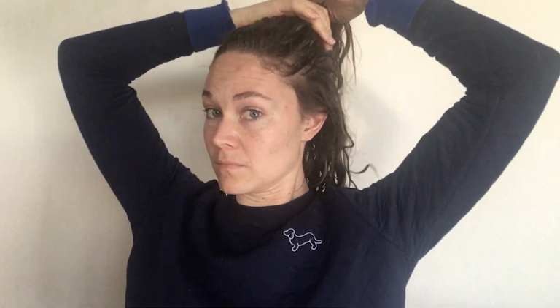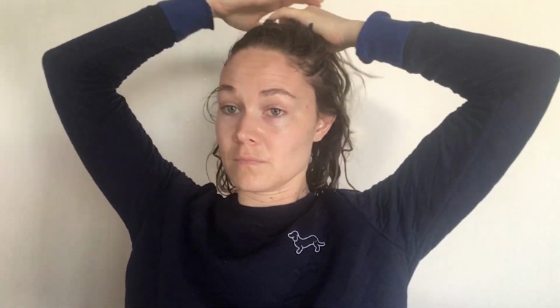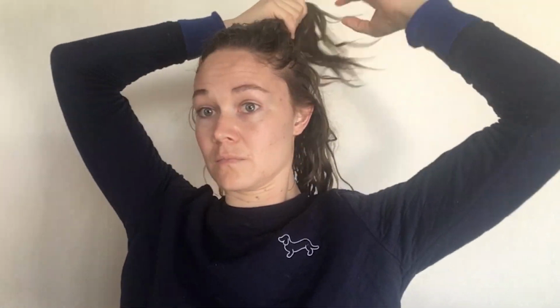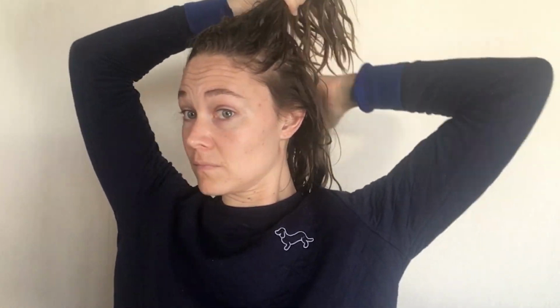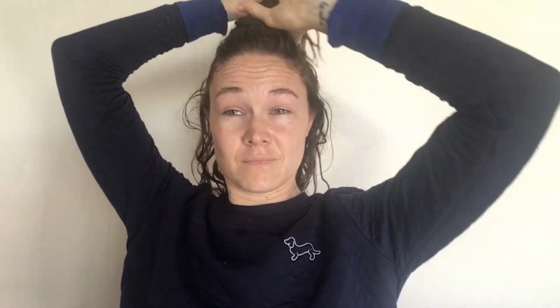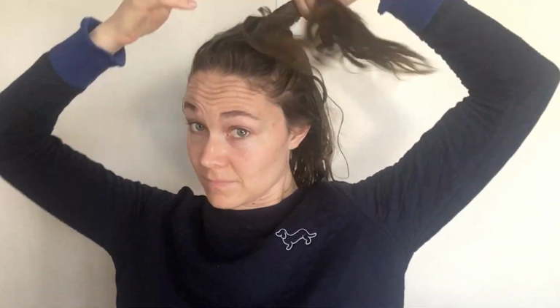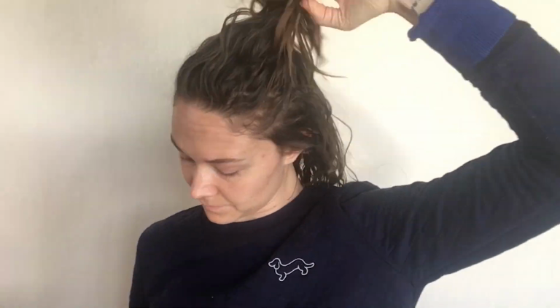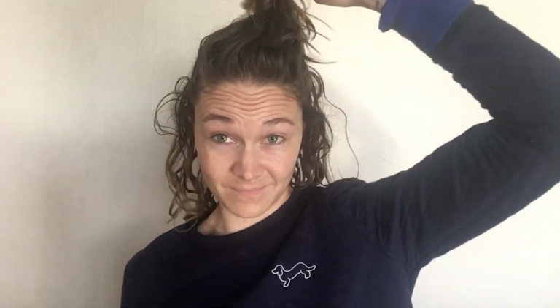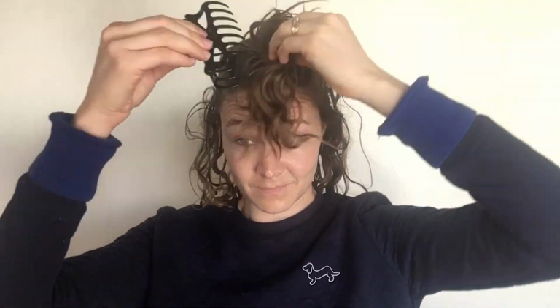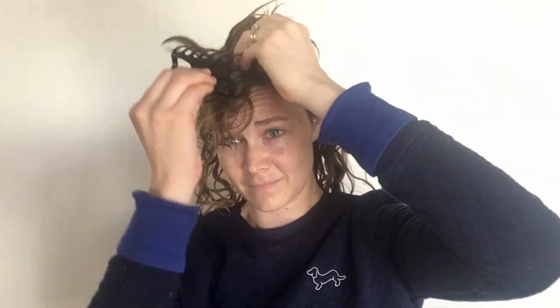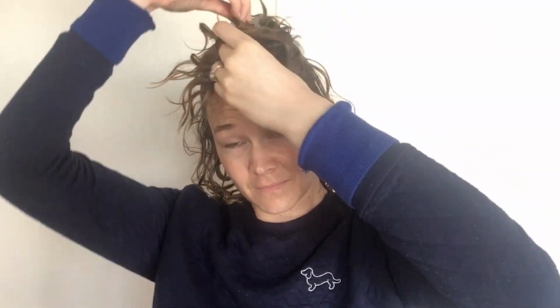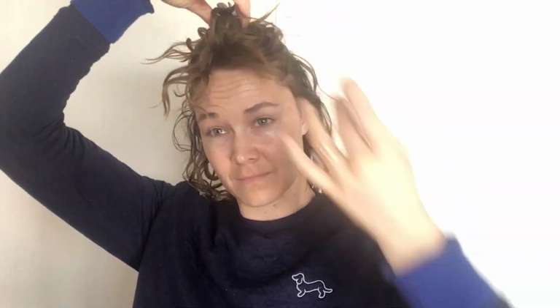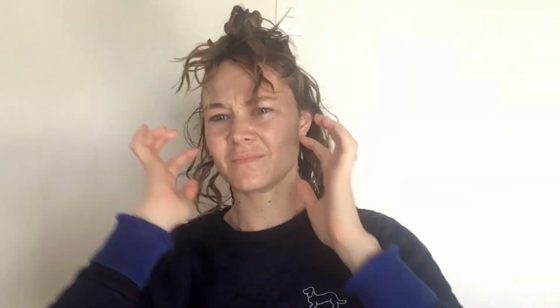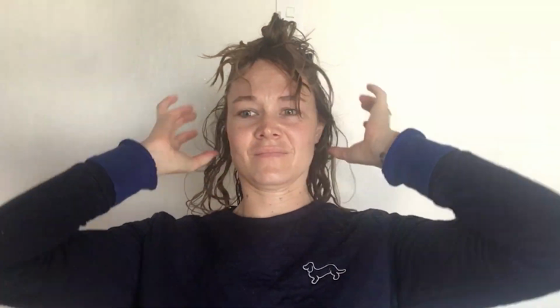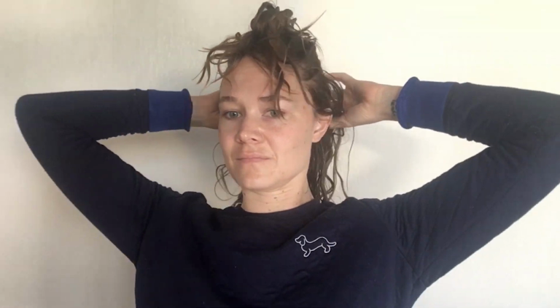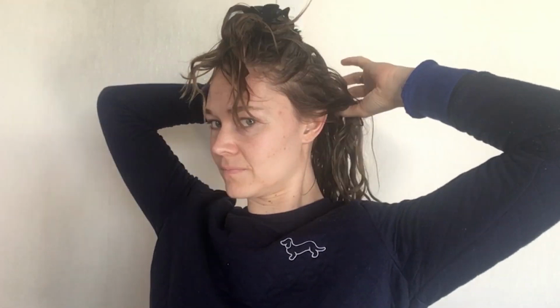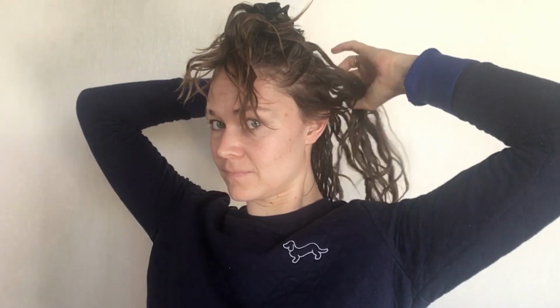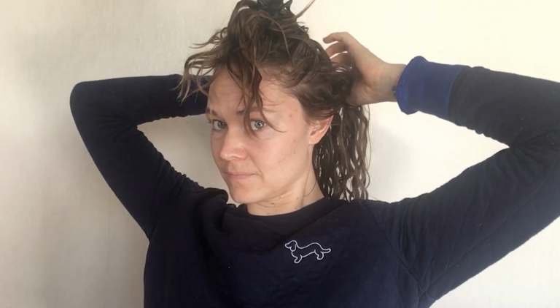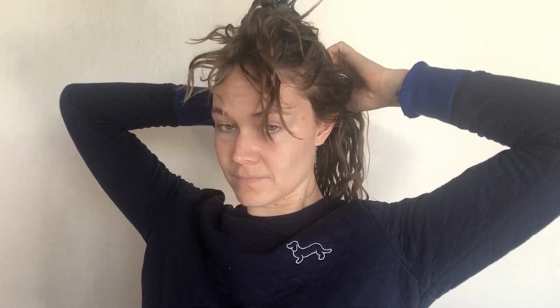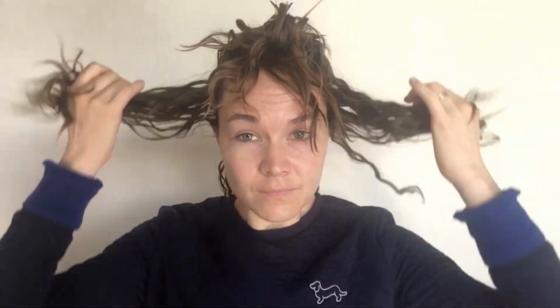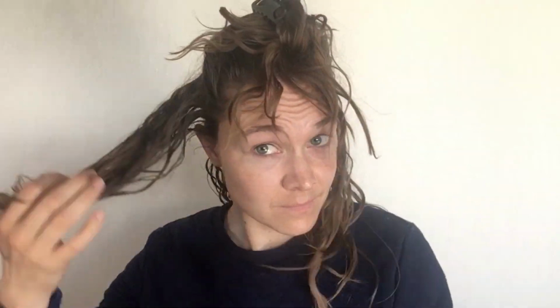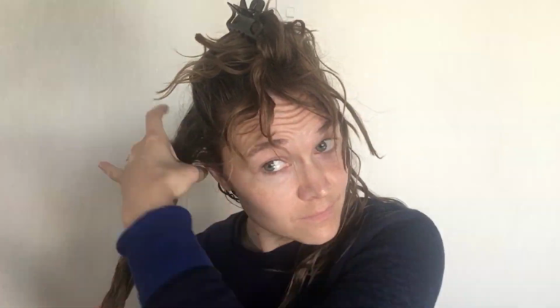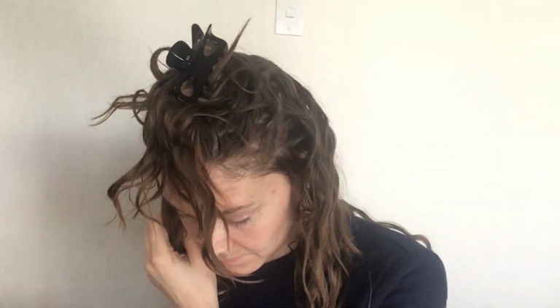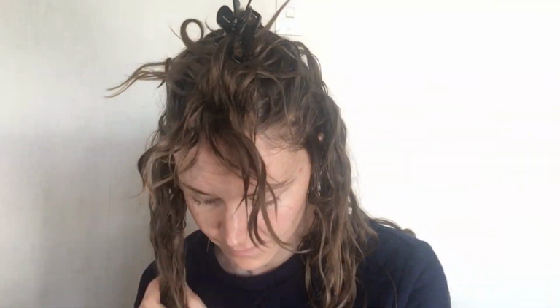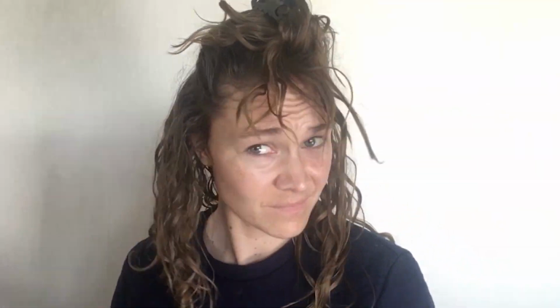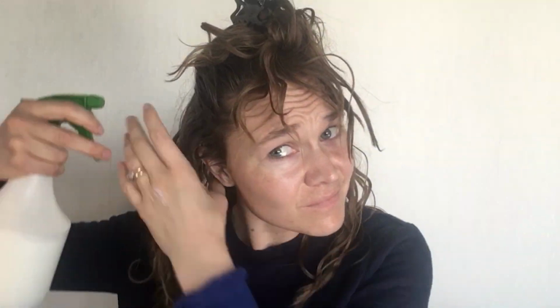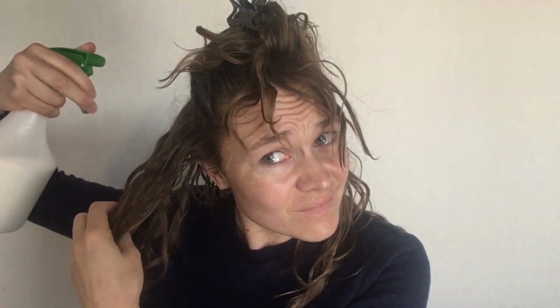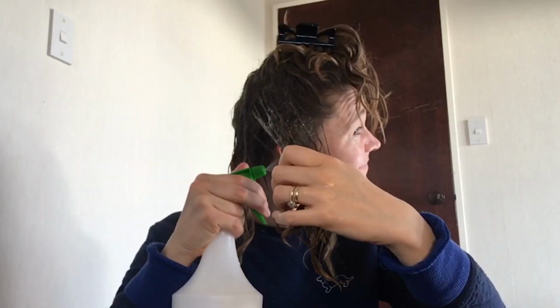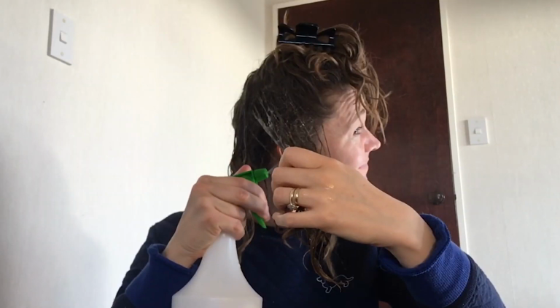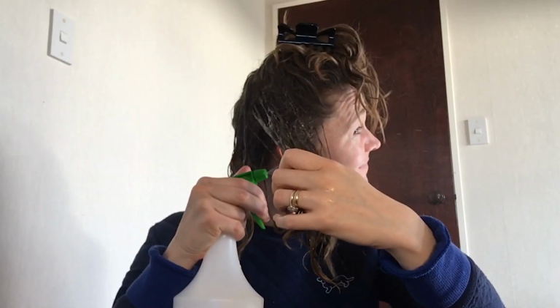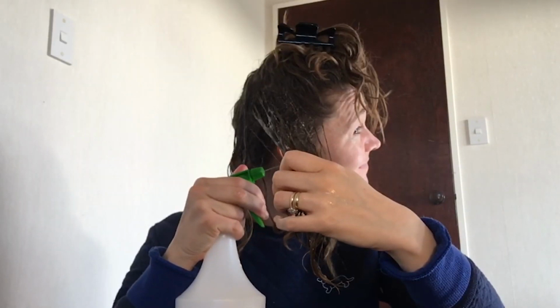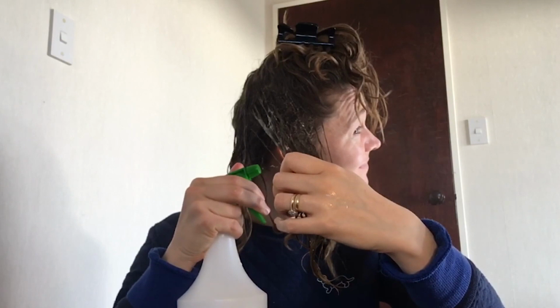Take half of your hair, then the other half, then the other third of your hair. Spray, spray, spray each section.